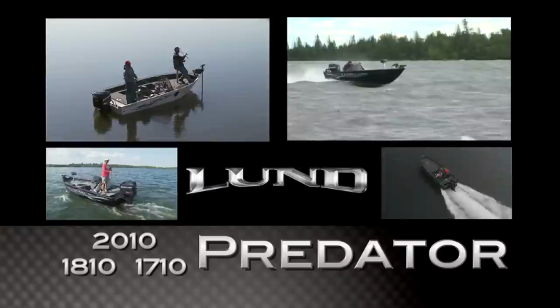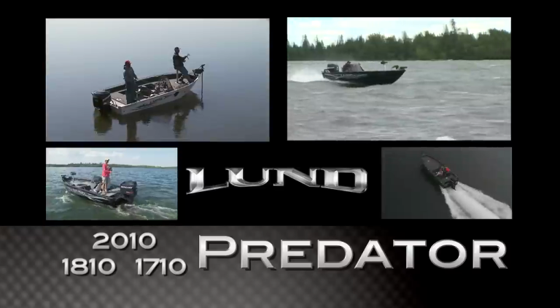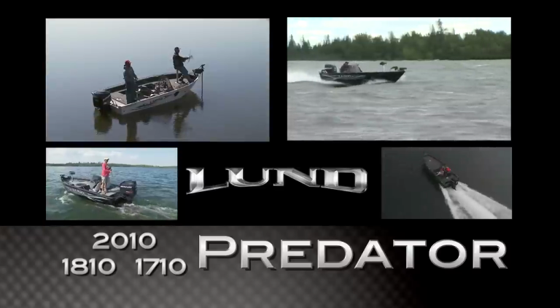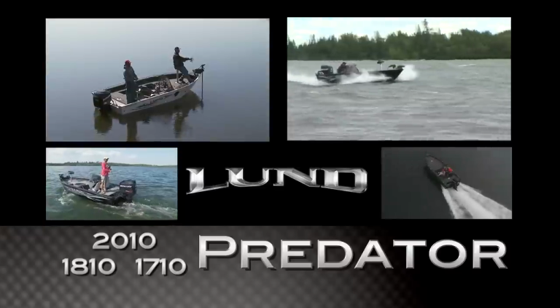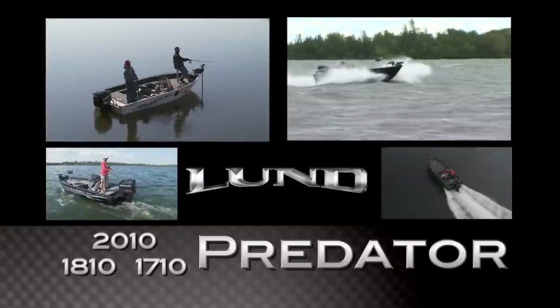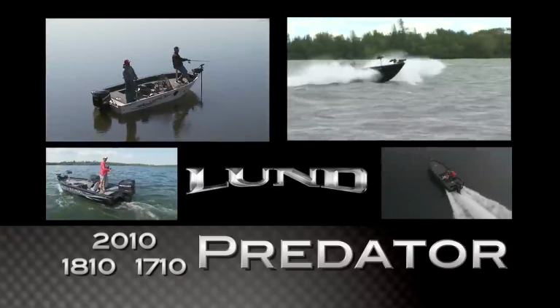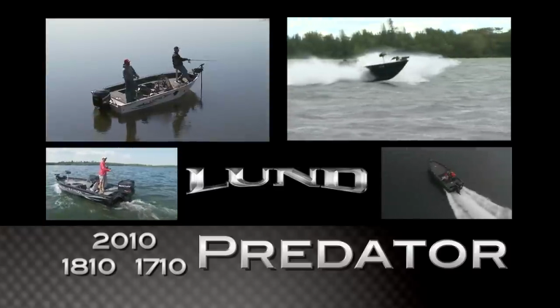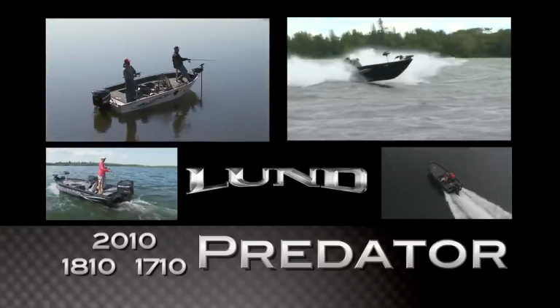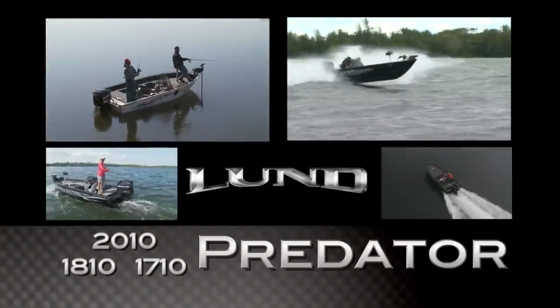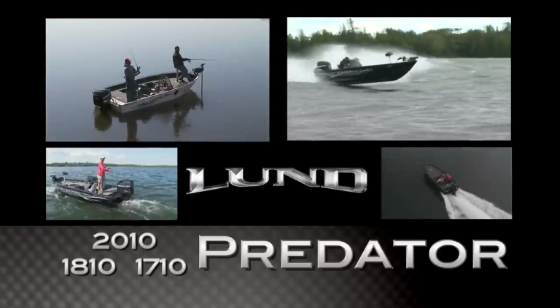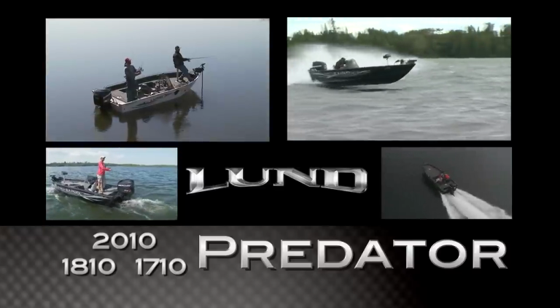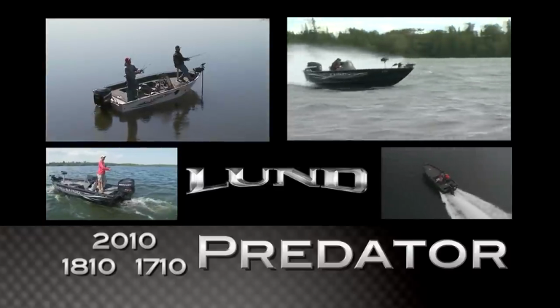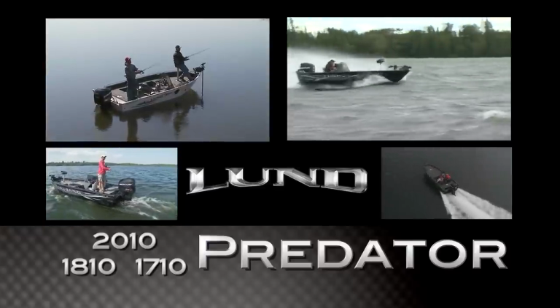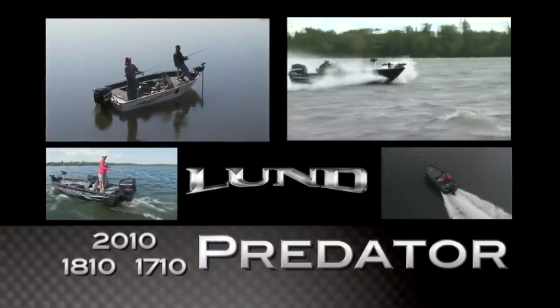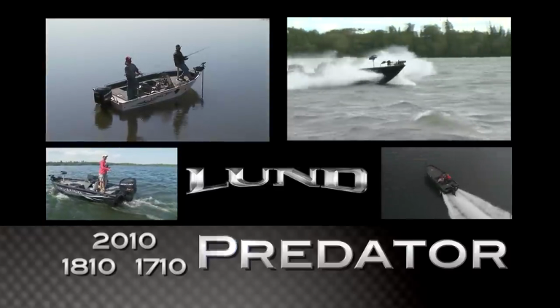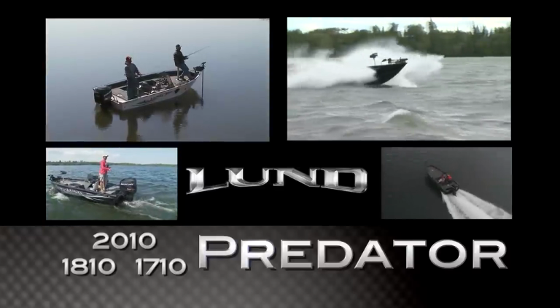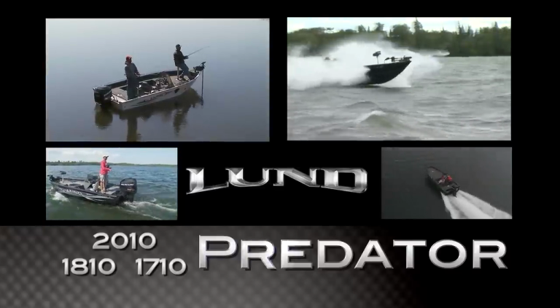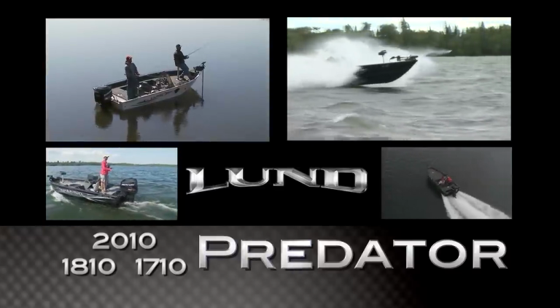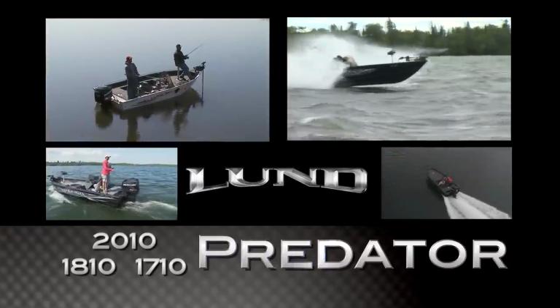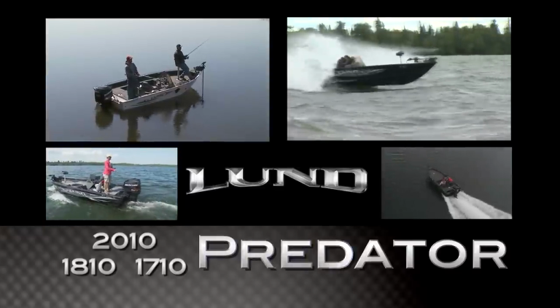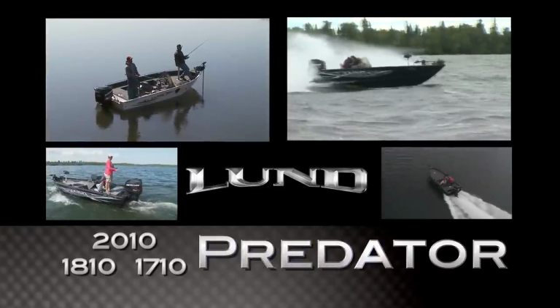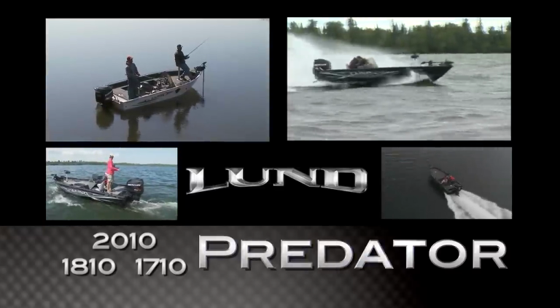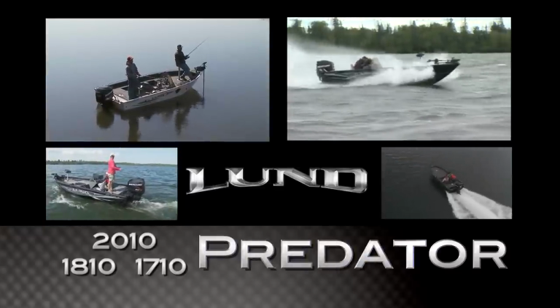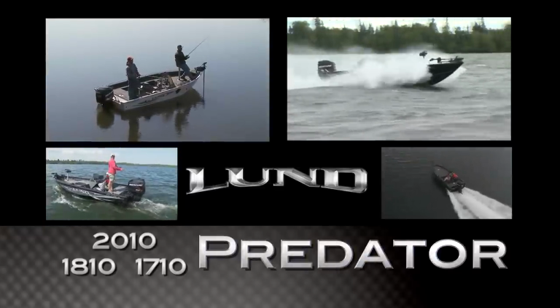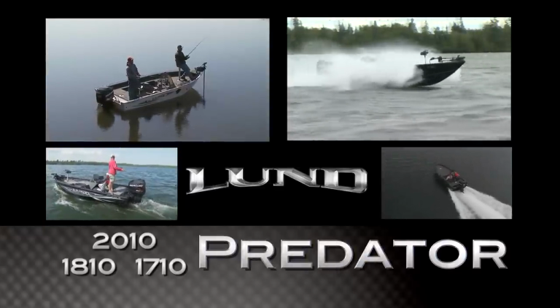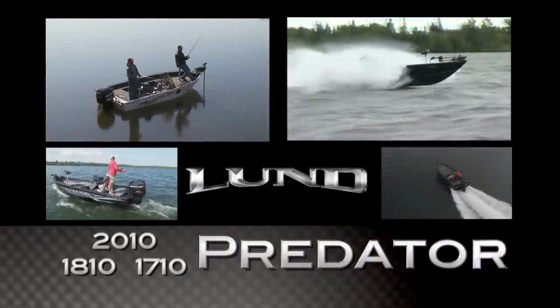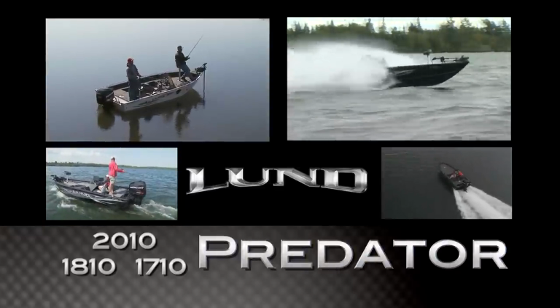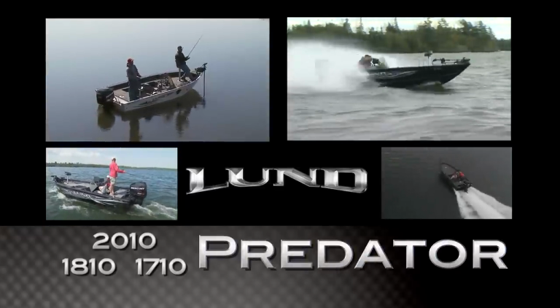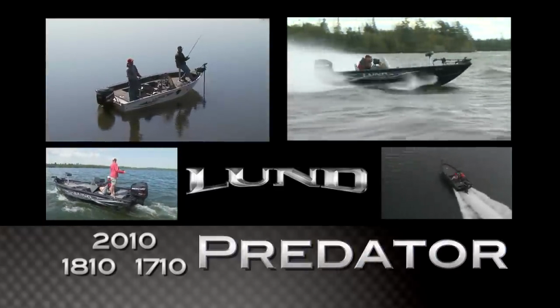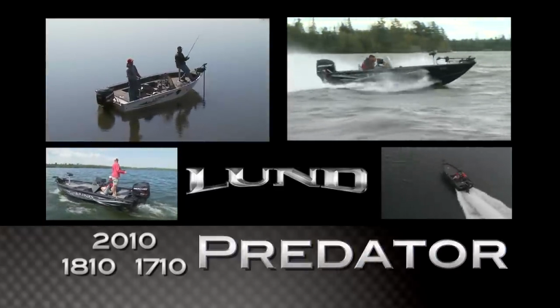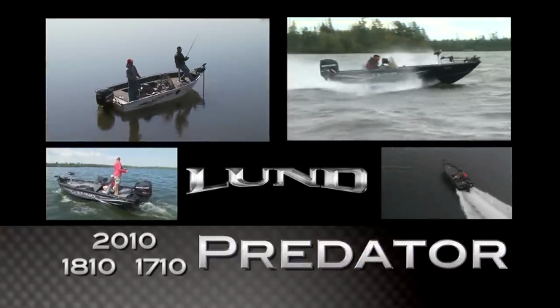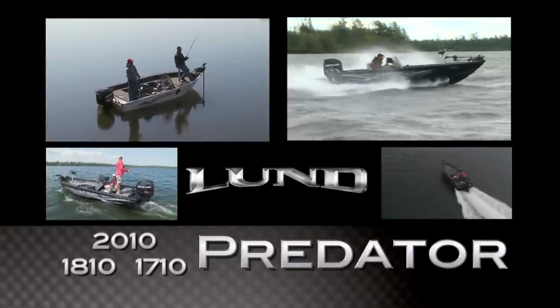Turn the tables on the fish you pursue. Choose a Predator. Be the Predator.